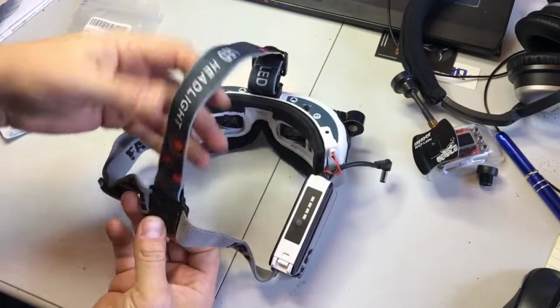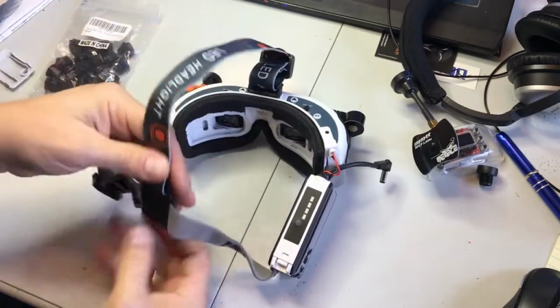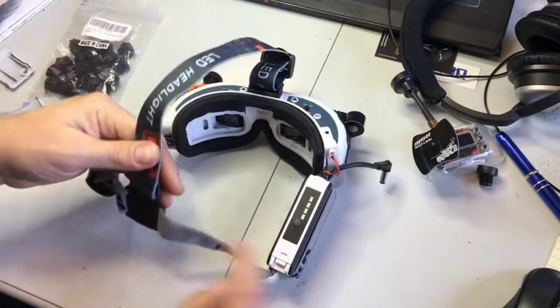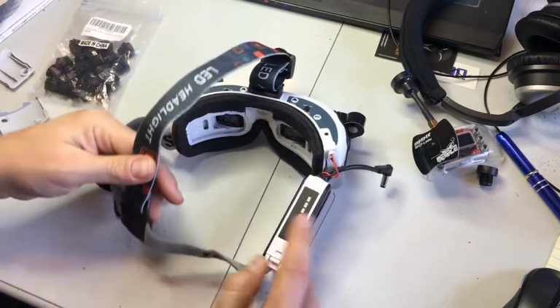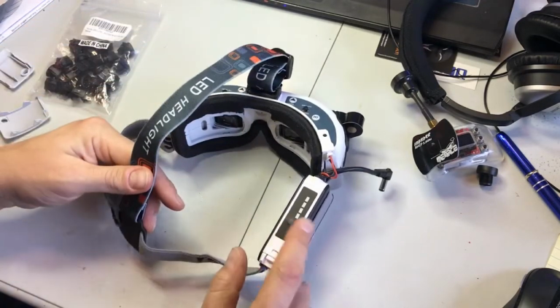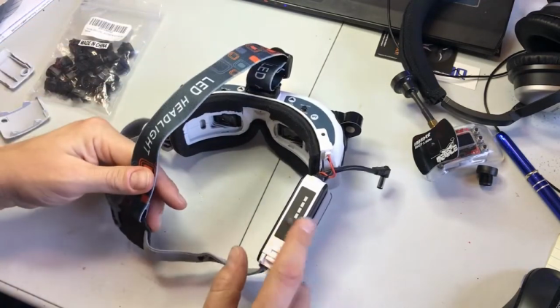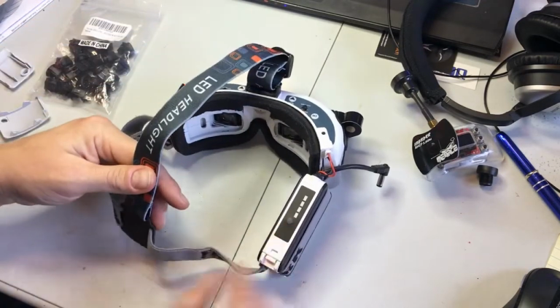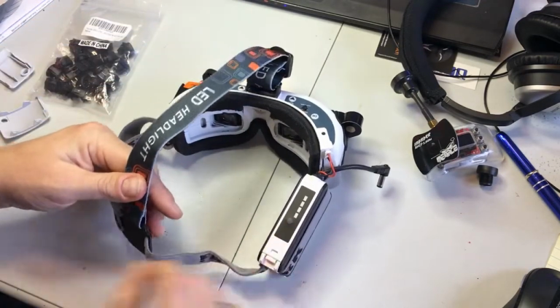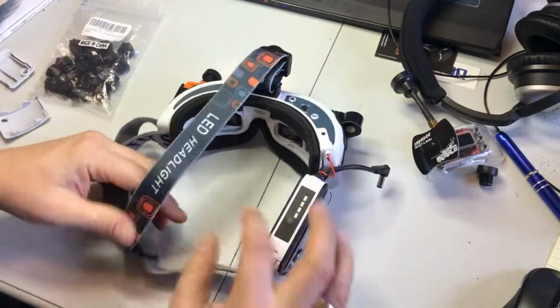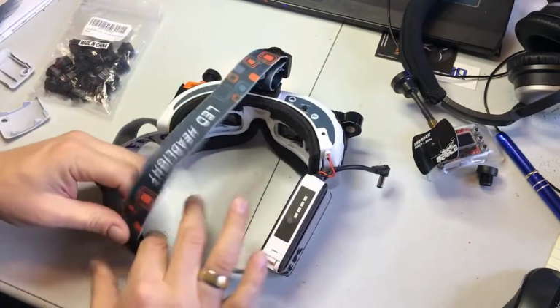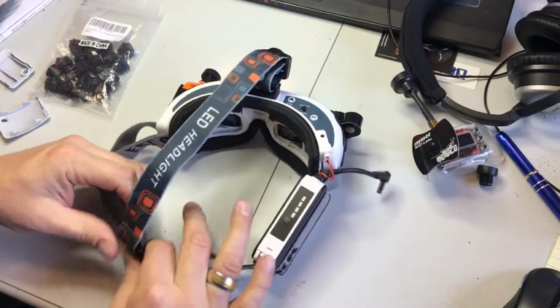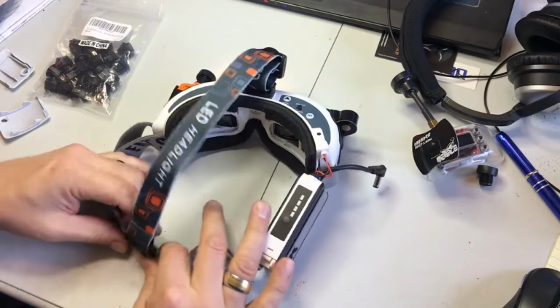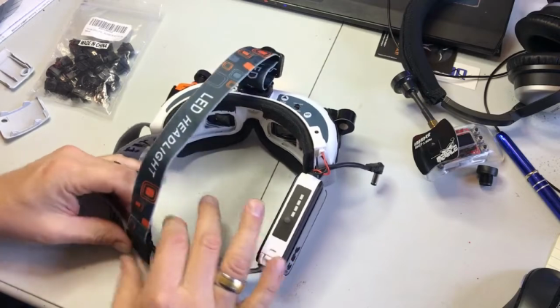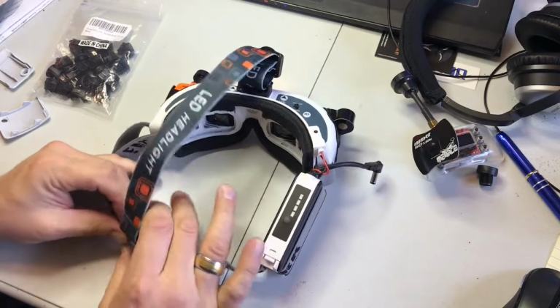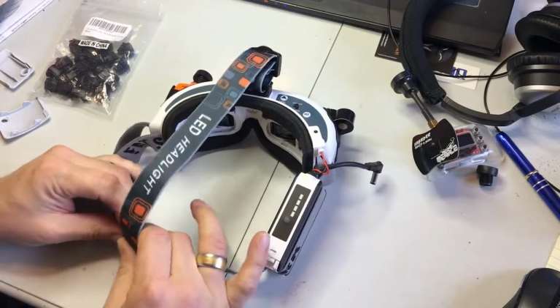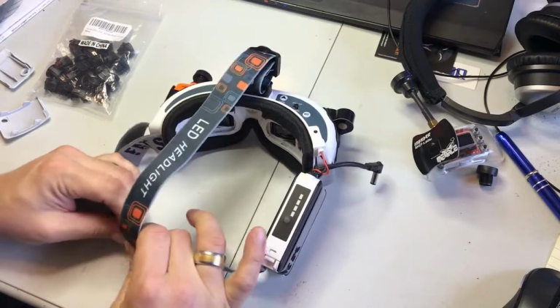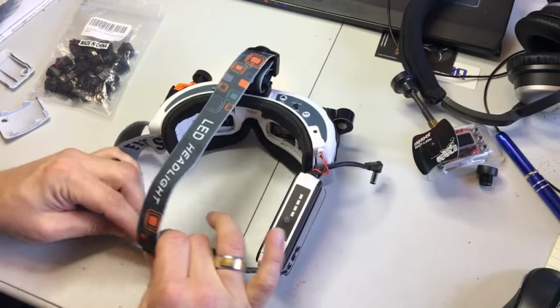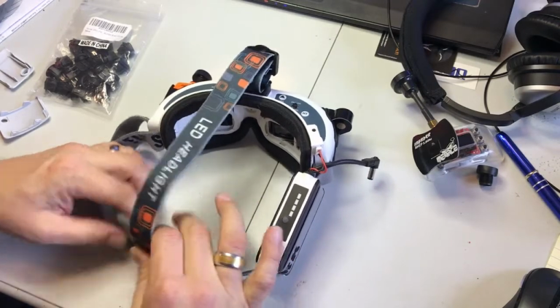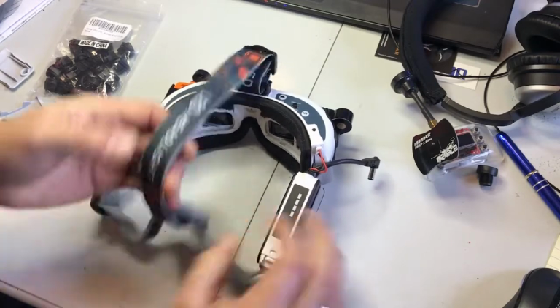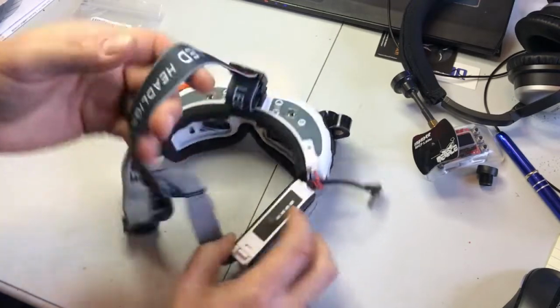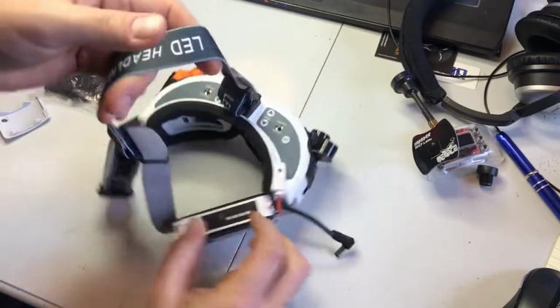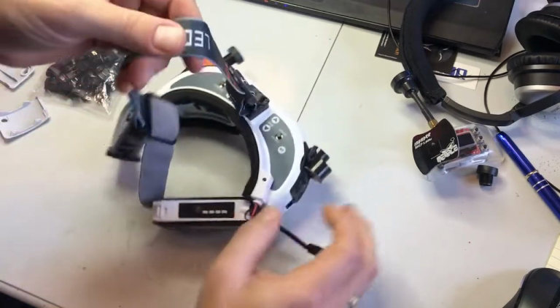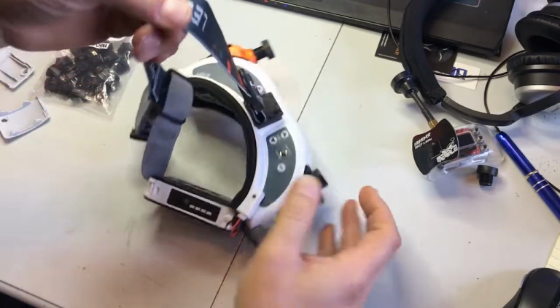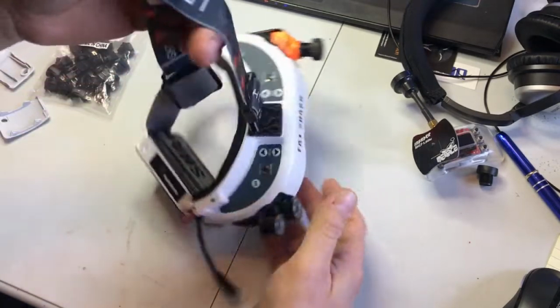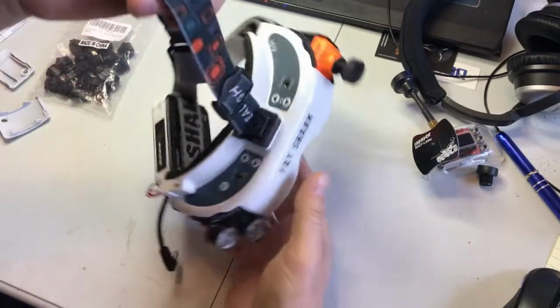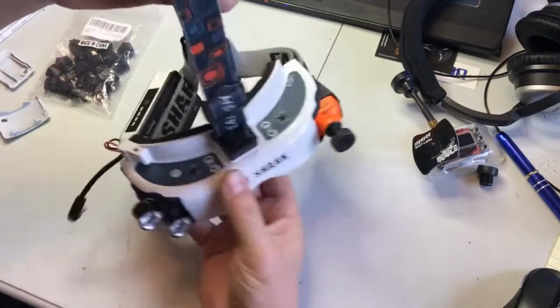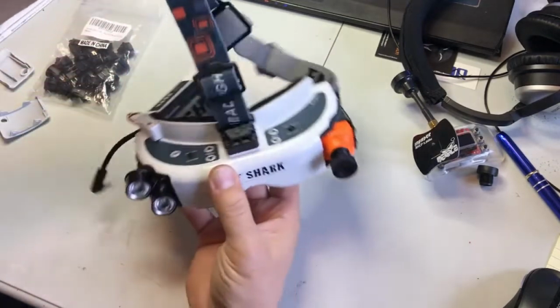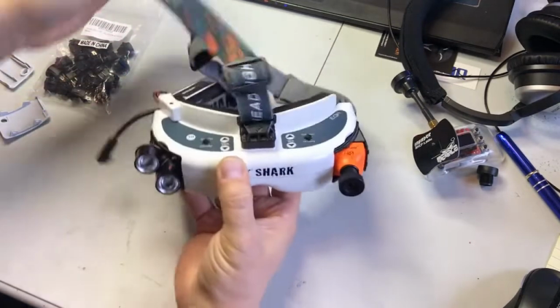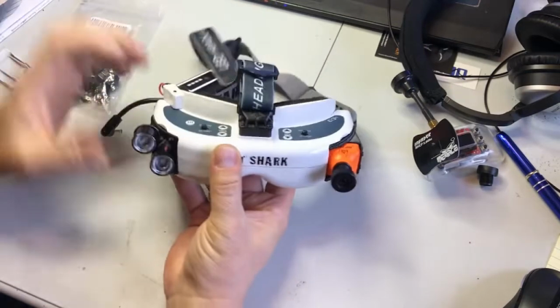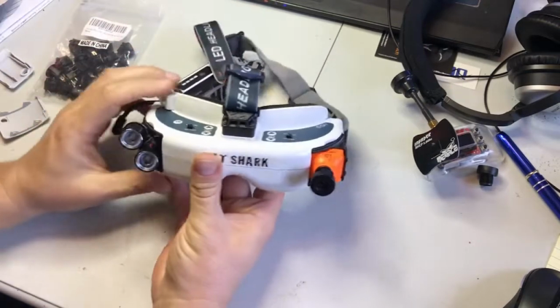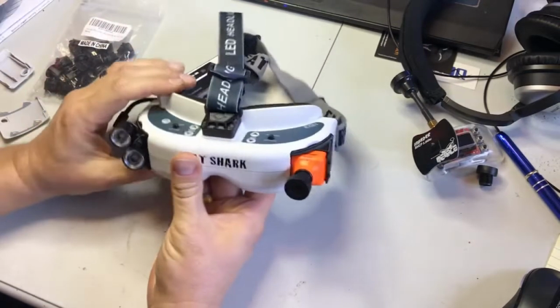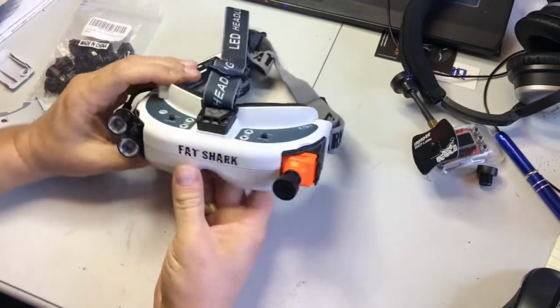I'll probably move the battery around to the back at some point, but right now this is good enough. I want to show you guys how it works.